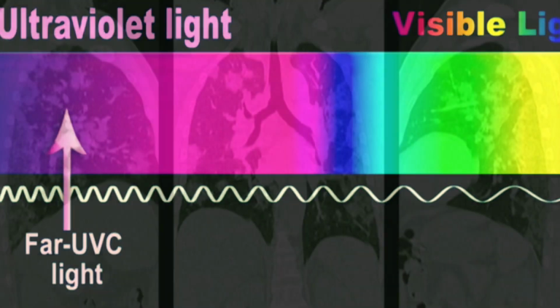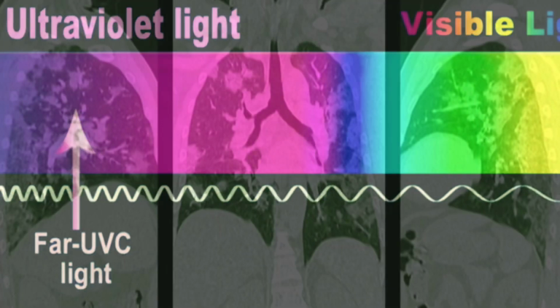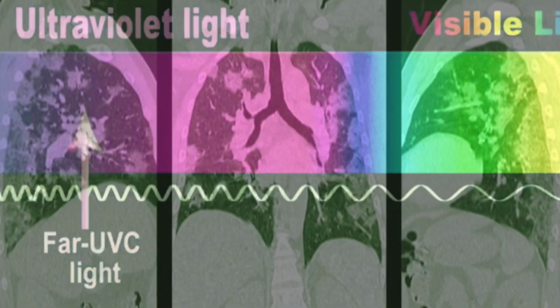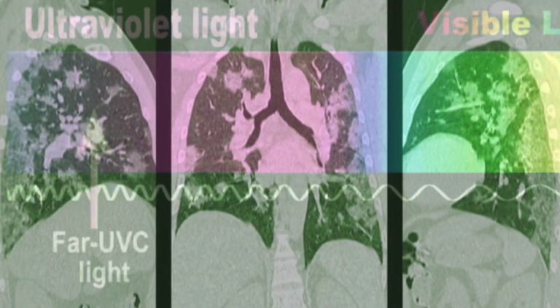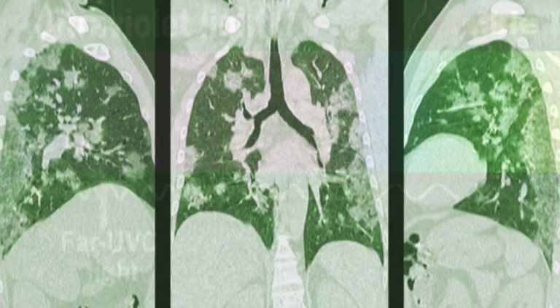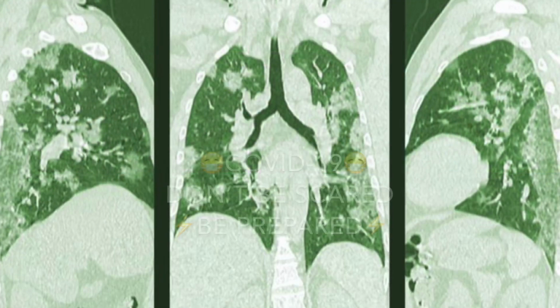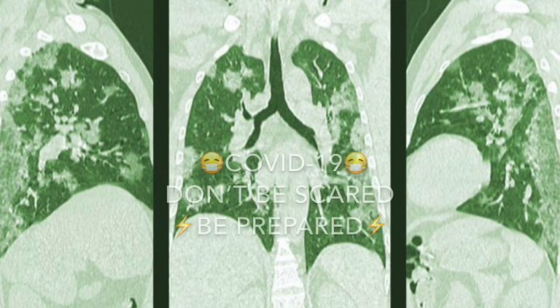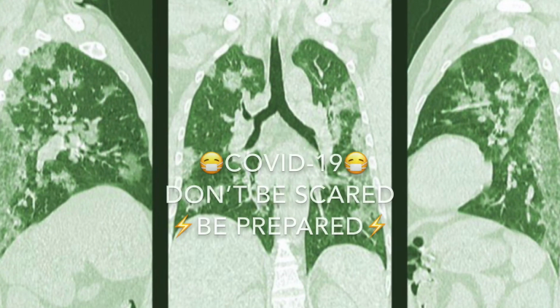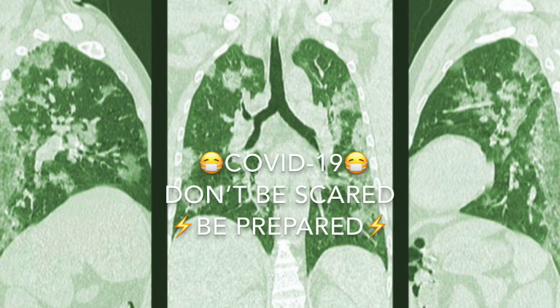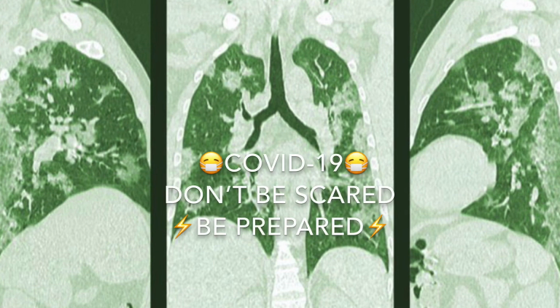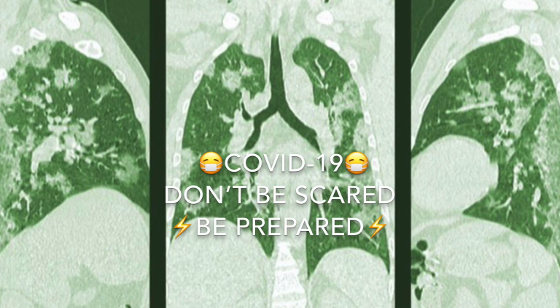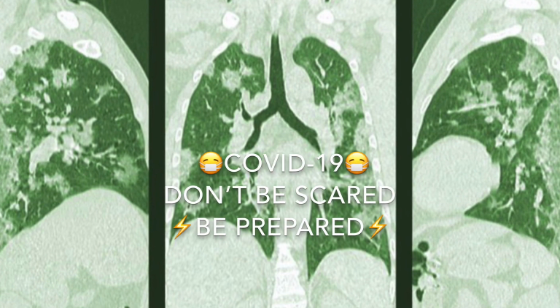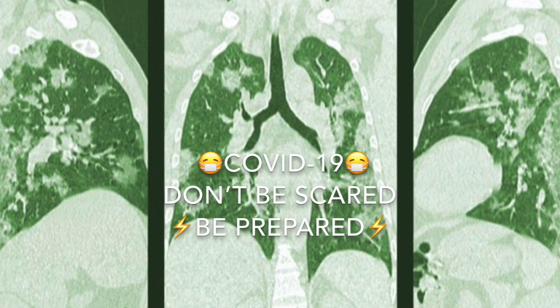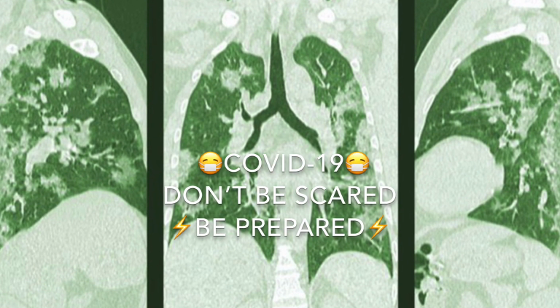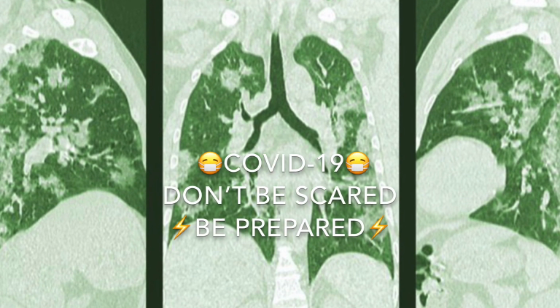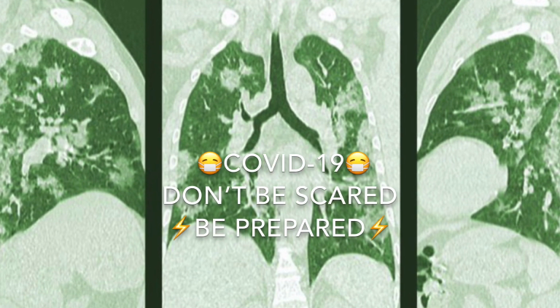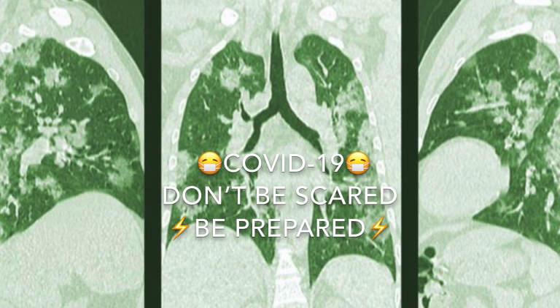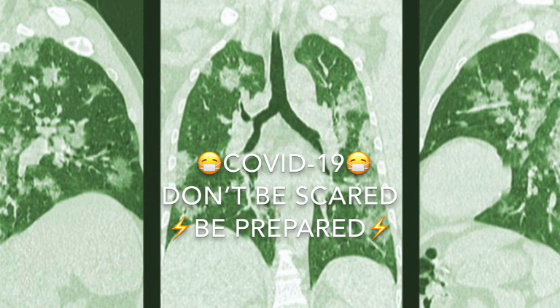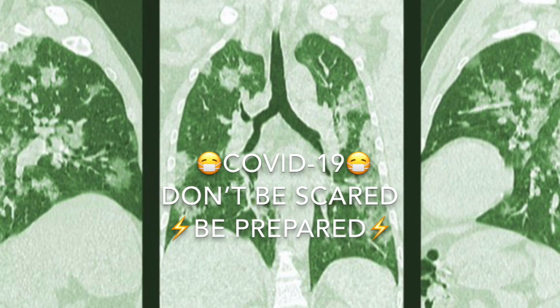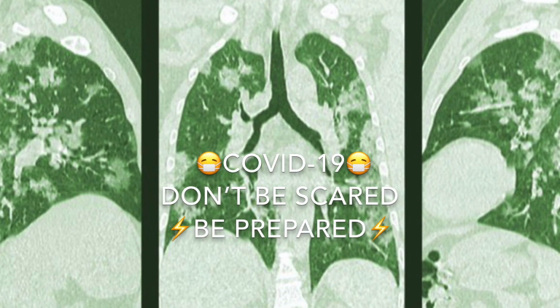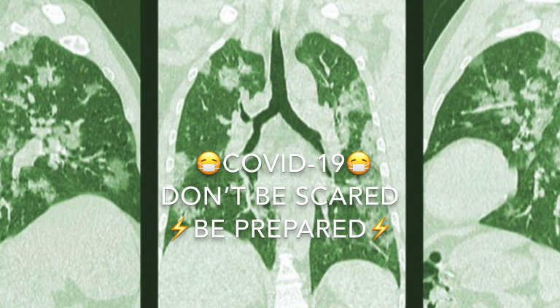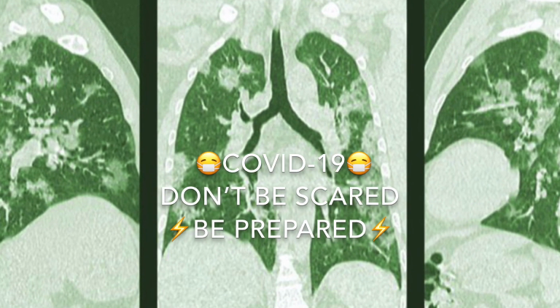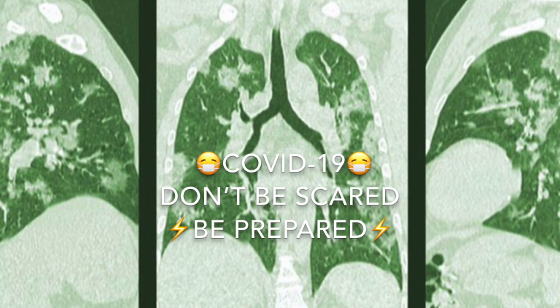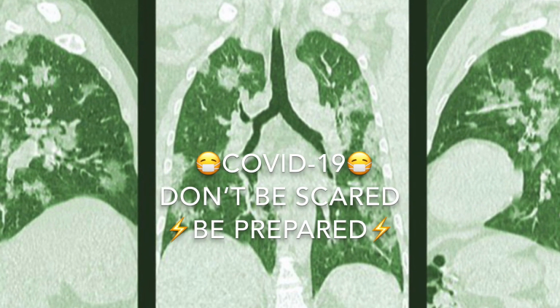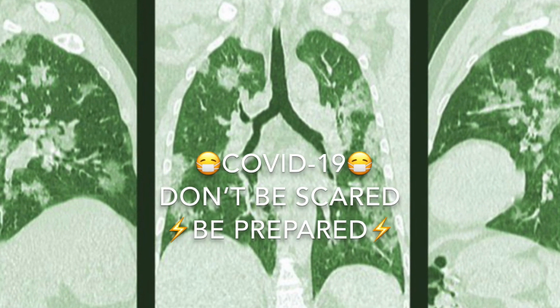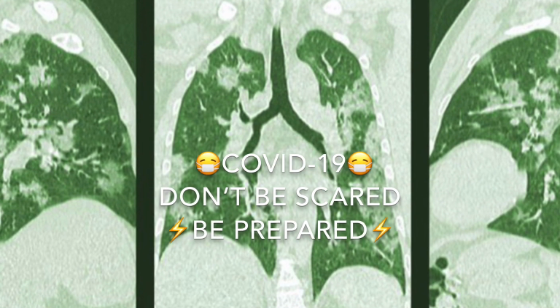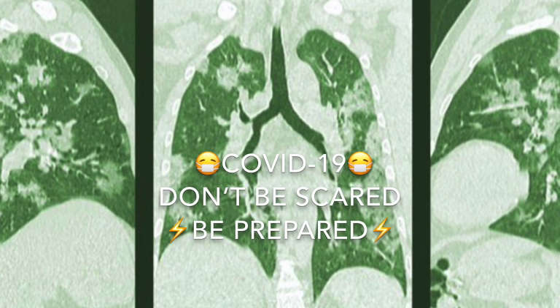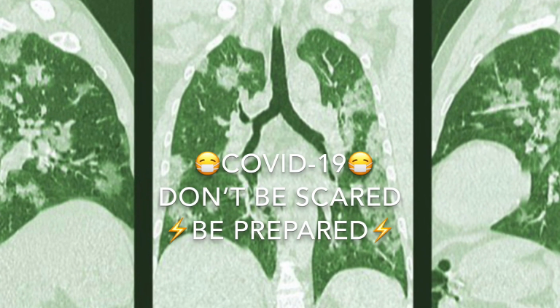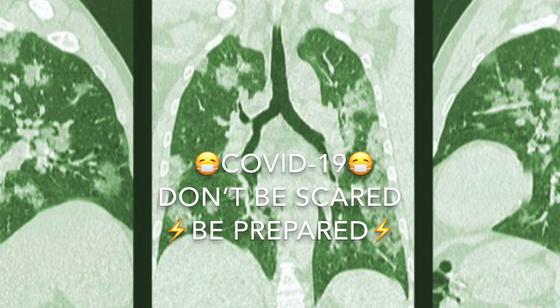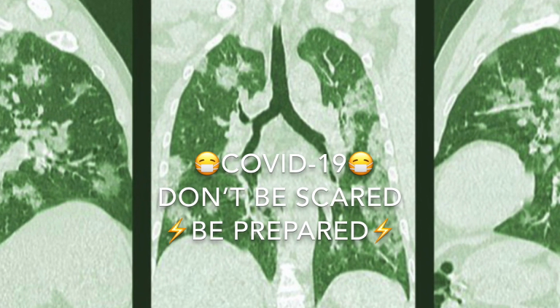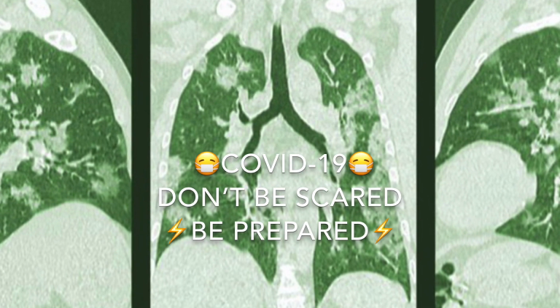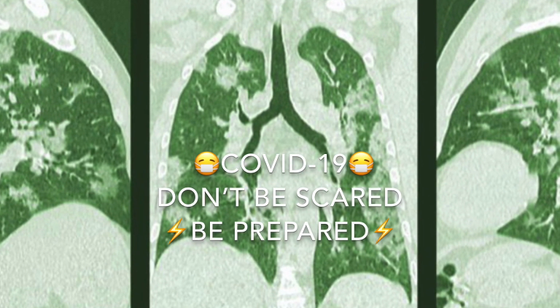I'm truly concerned about this global outbreak. Don't be scared. Be prepared.